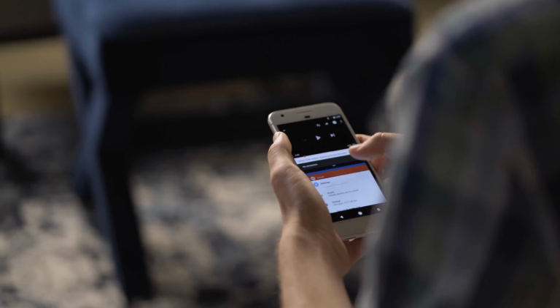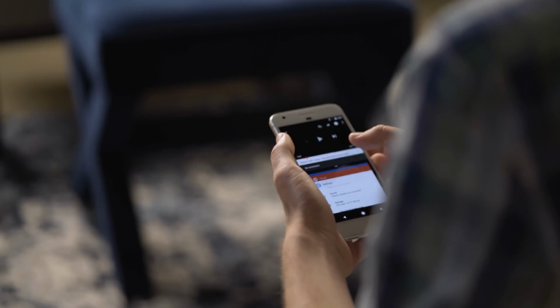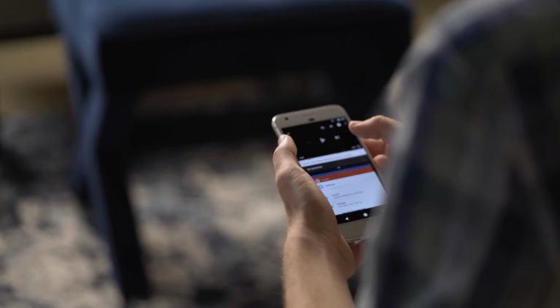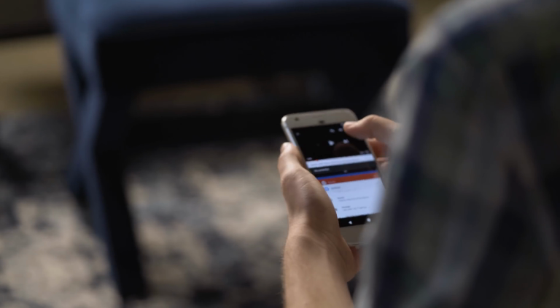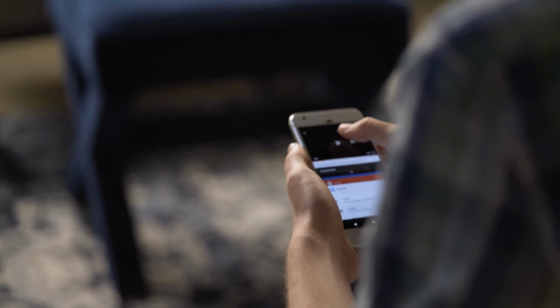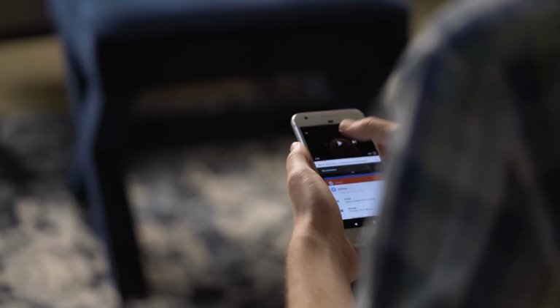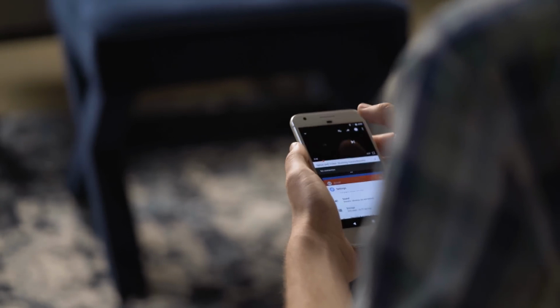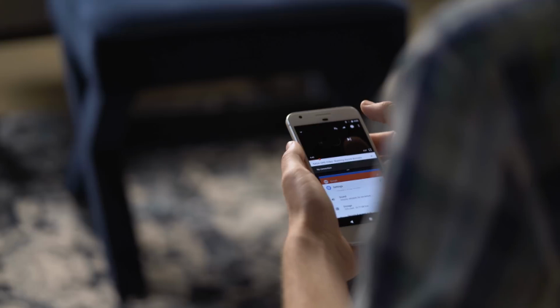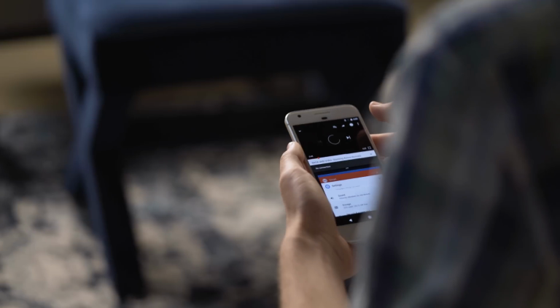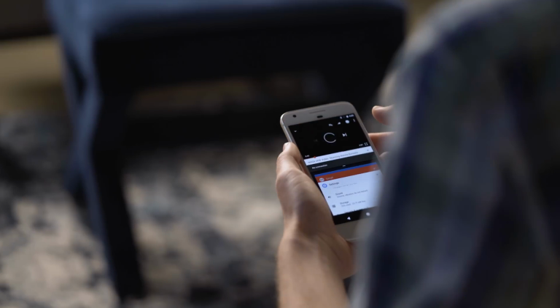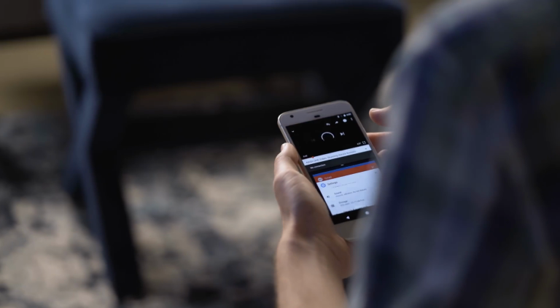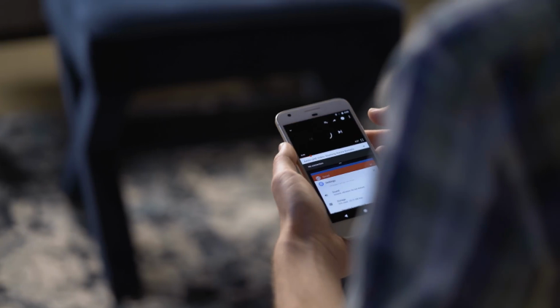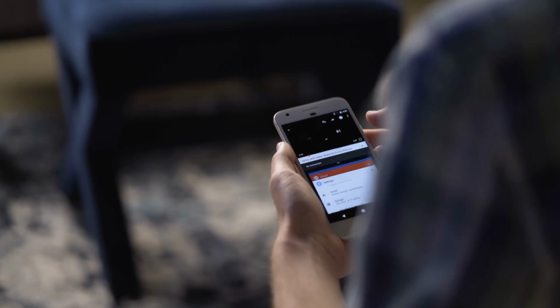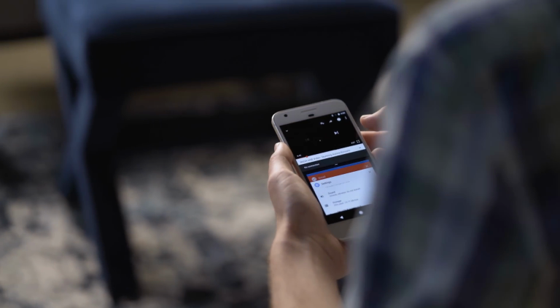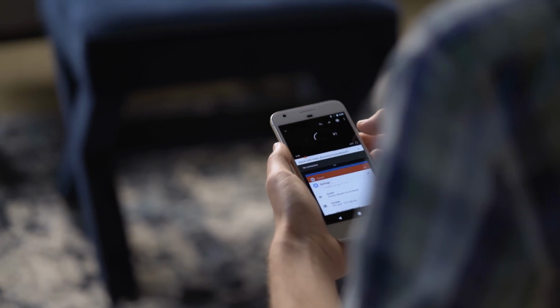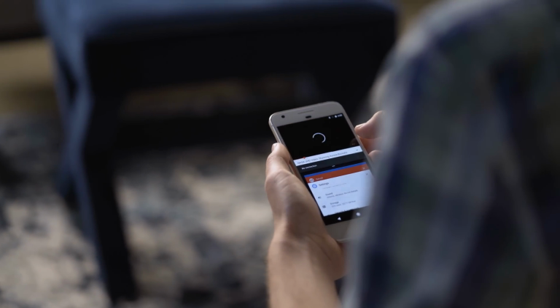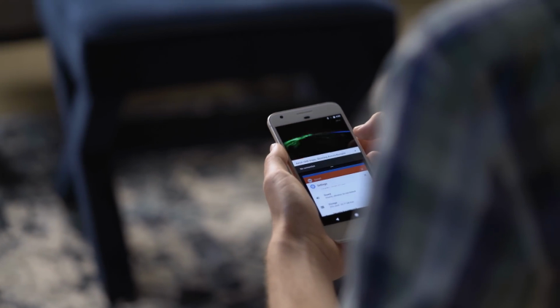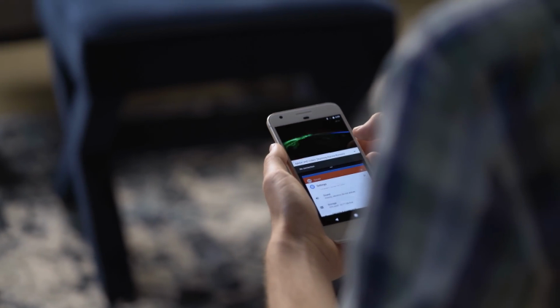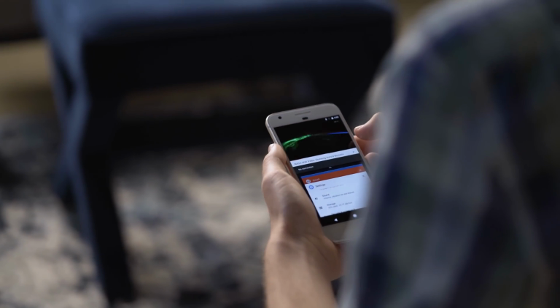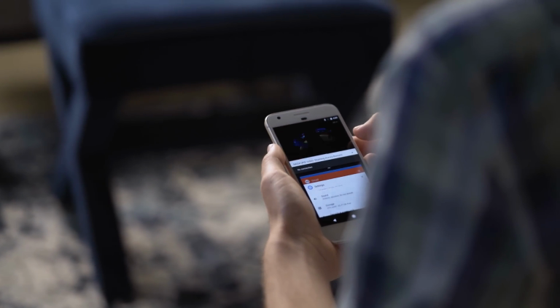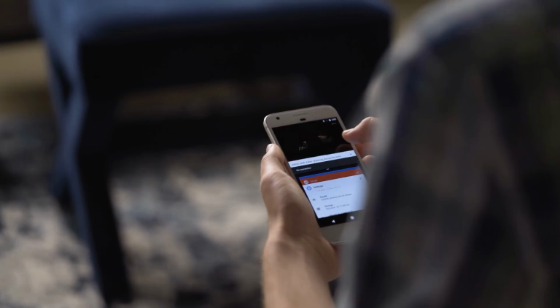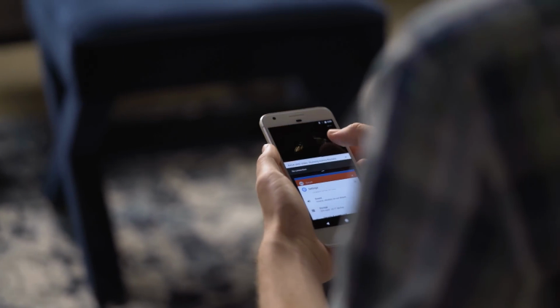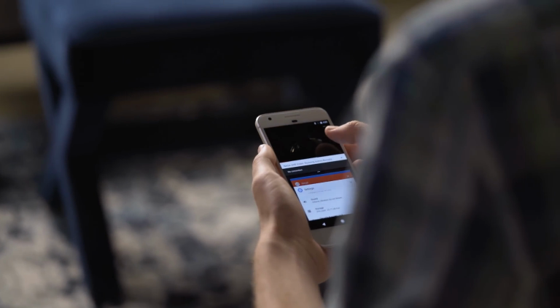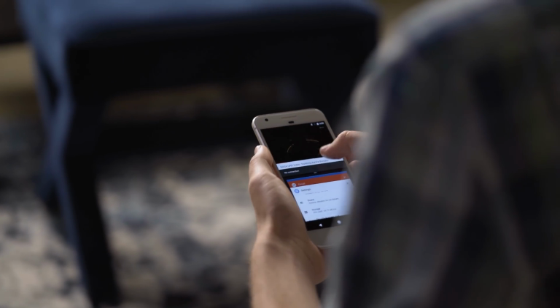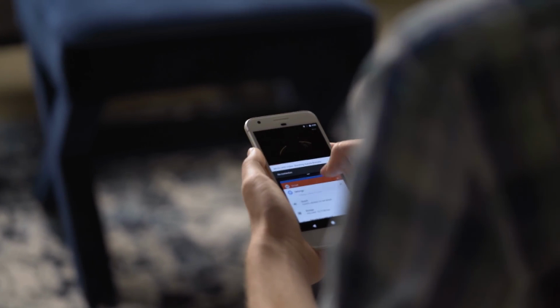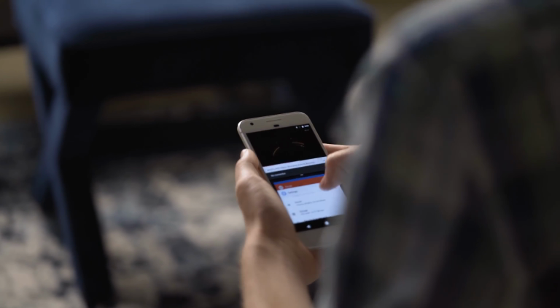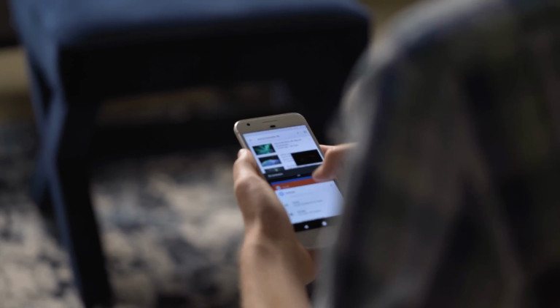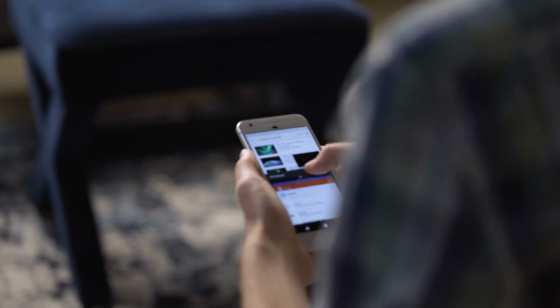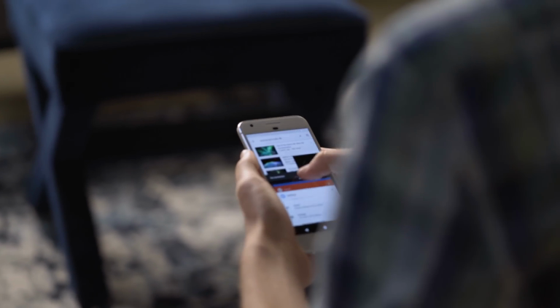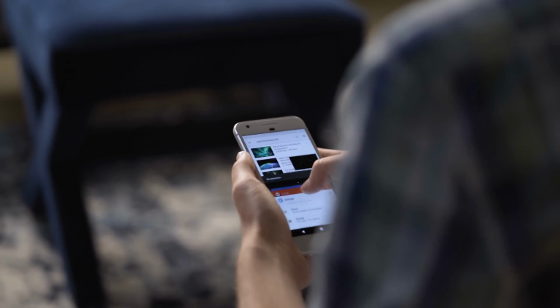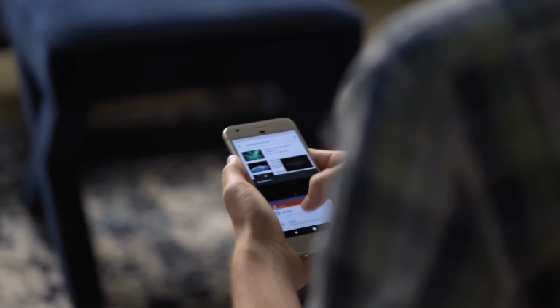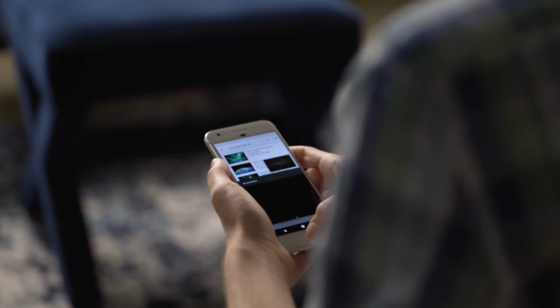Picture-in-picture display is now available on phones and tablets, so you can keep watching a video while you use another app.